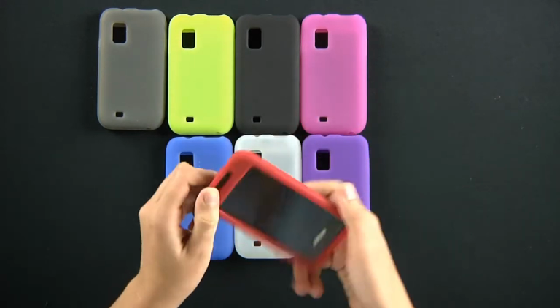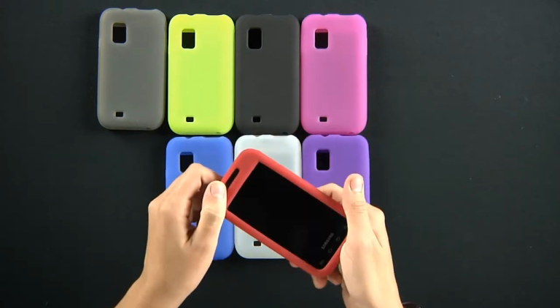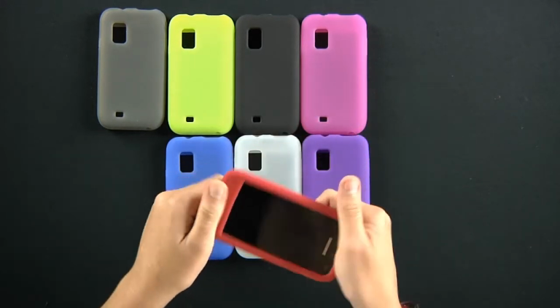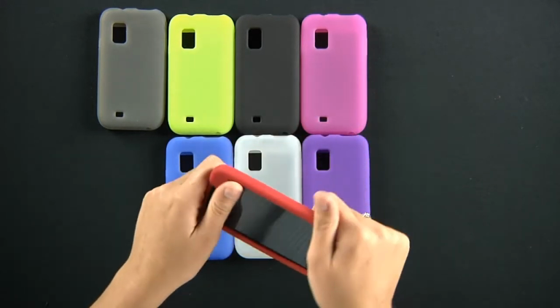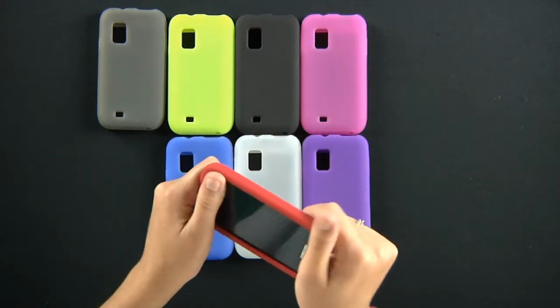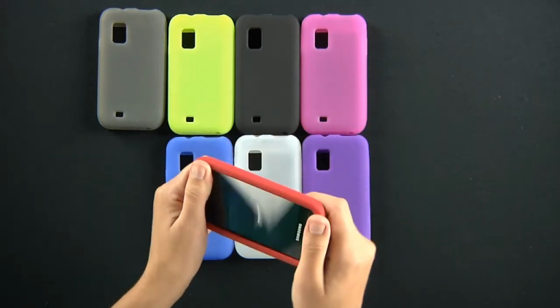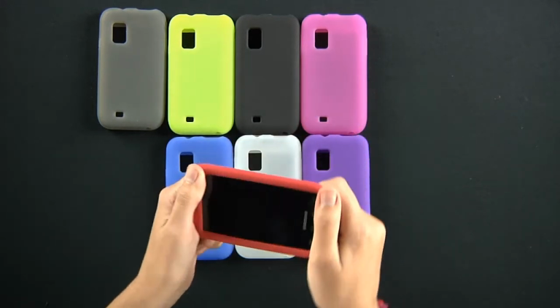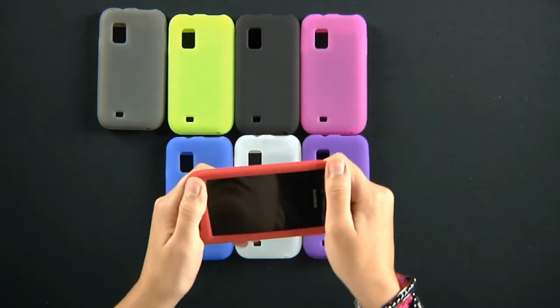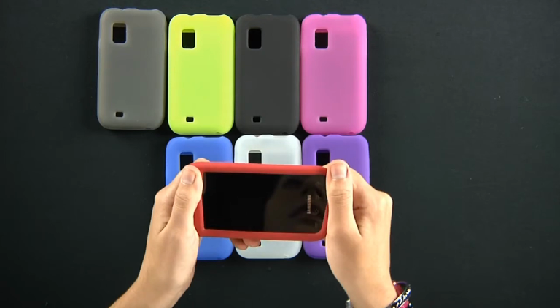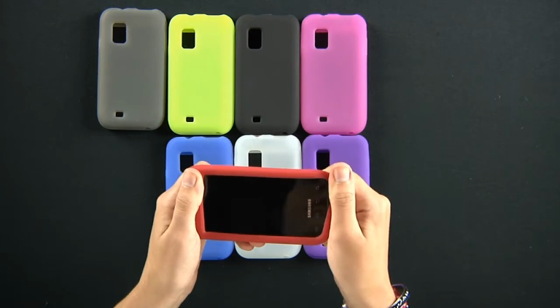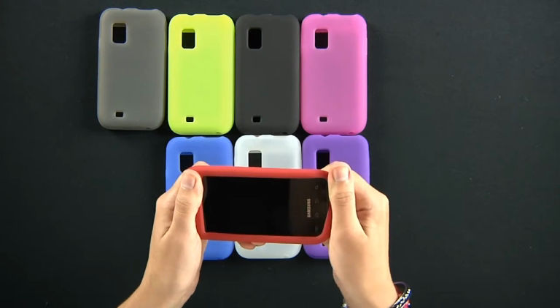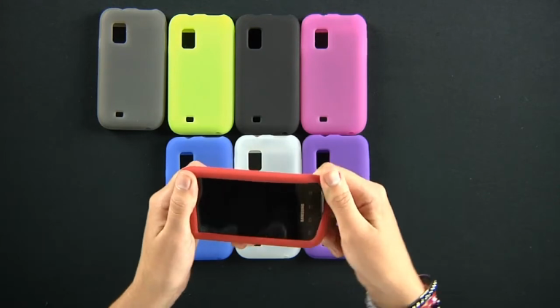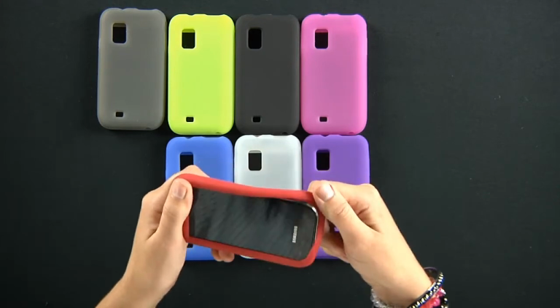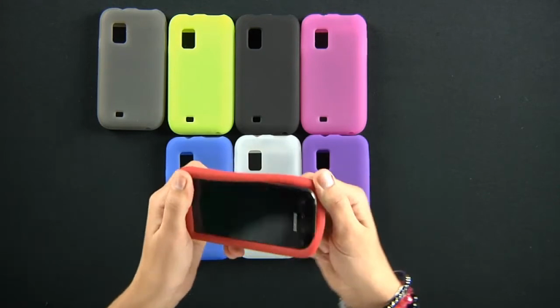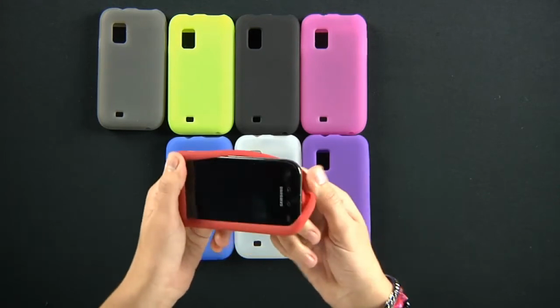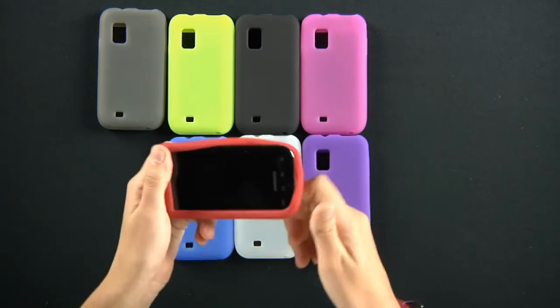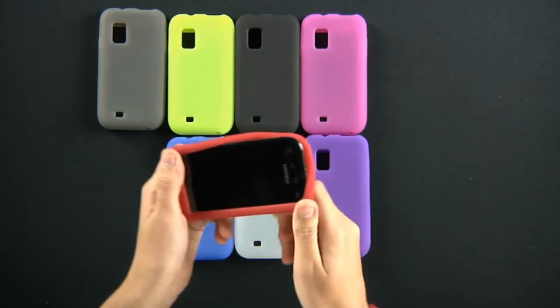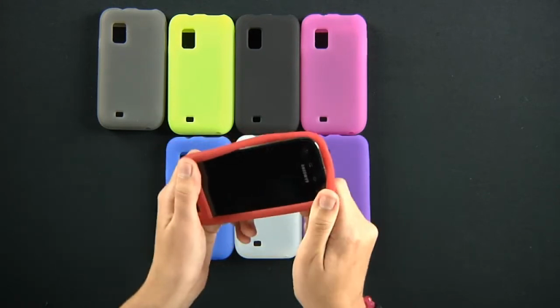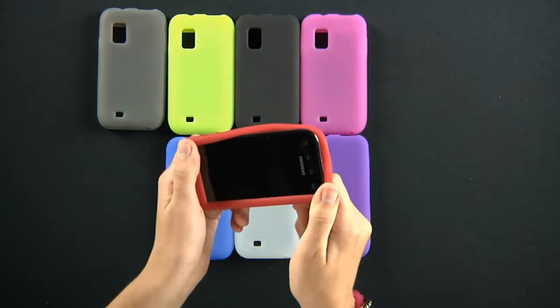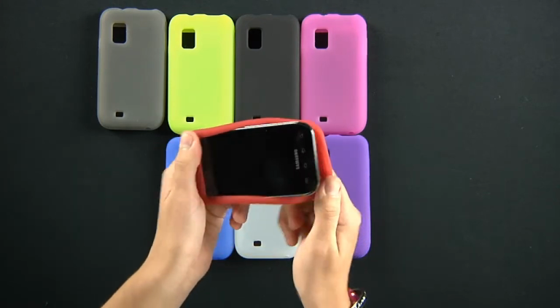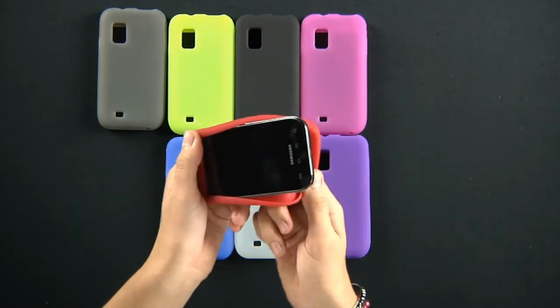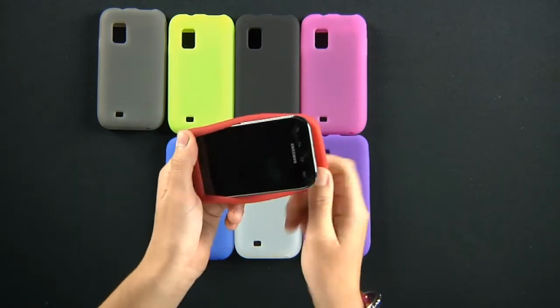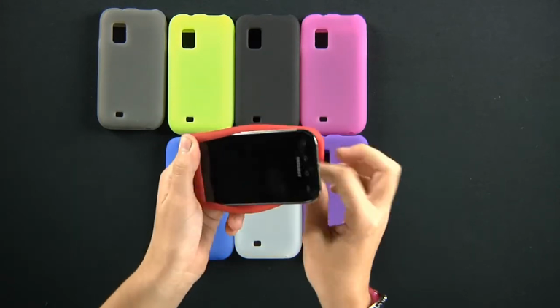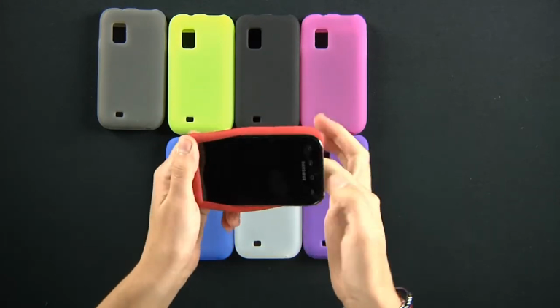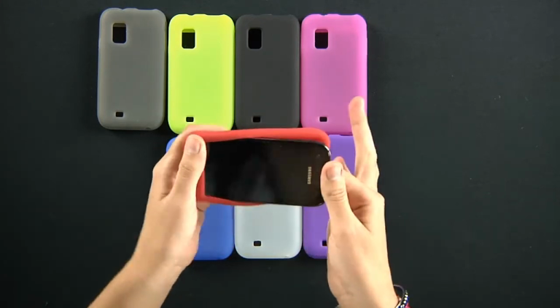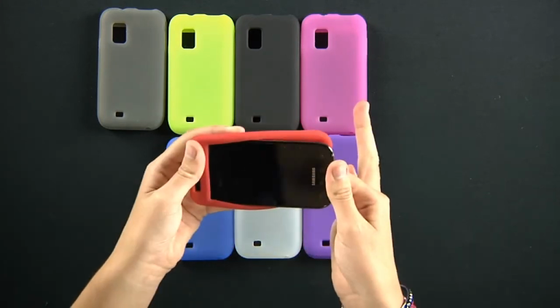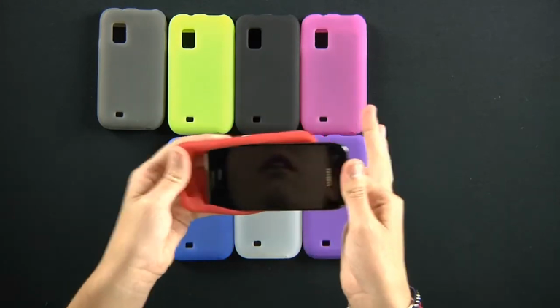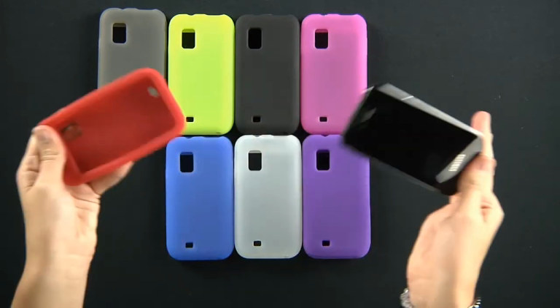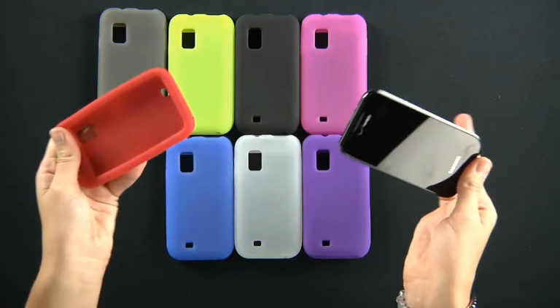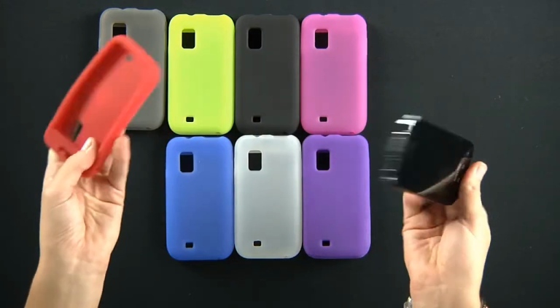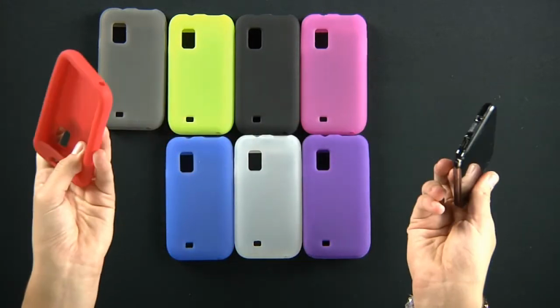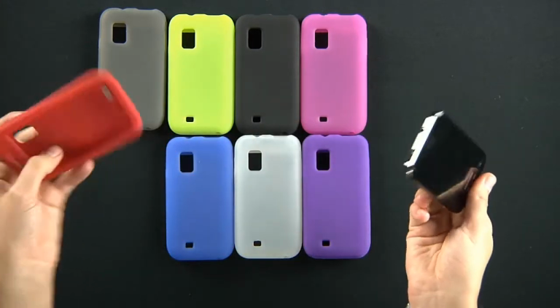To take these skins off, simply pull back one of the corners and pull out your phone.